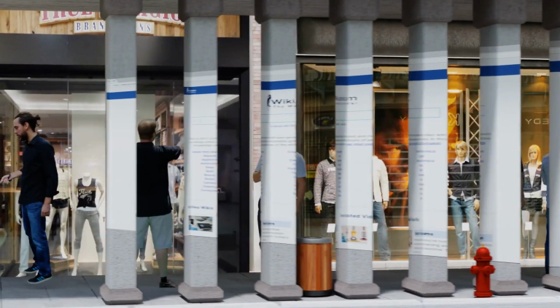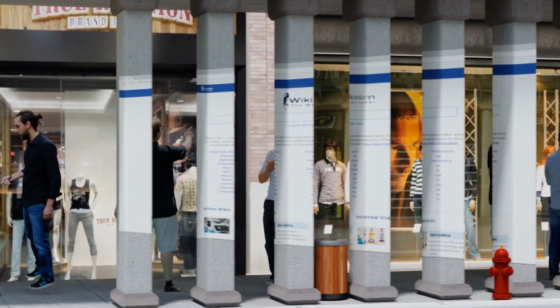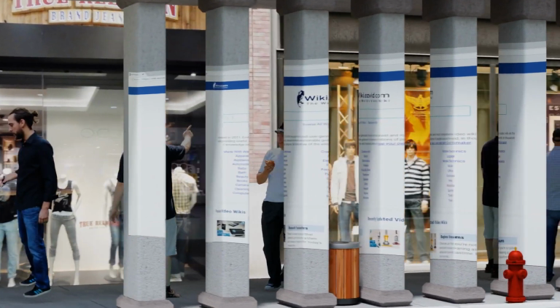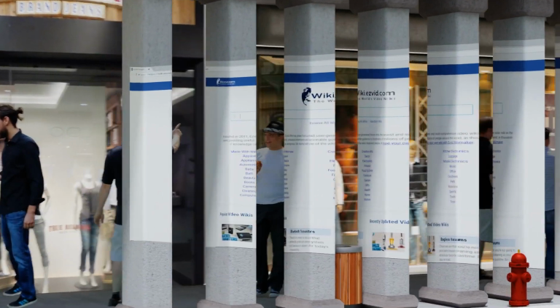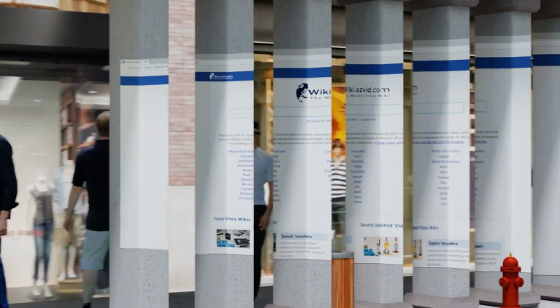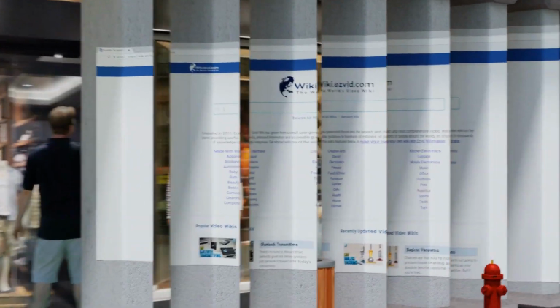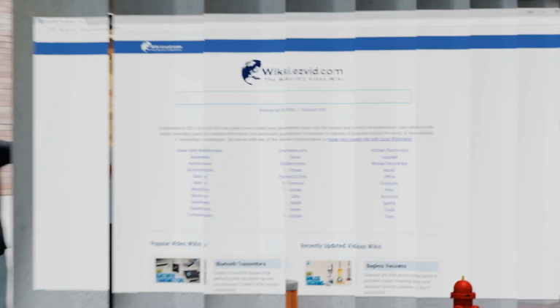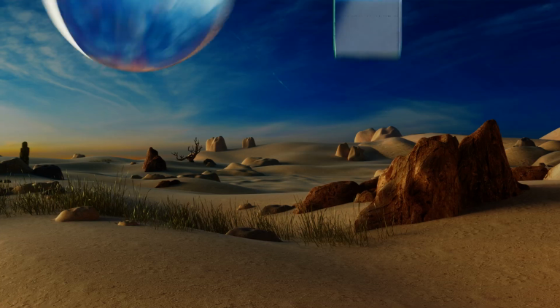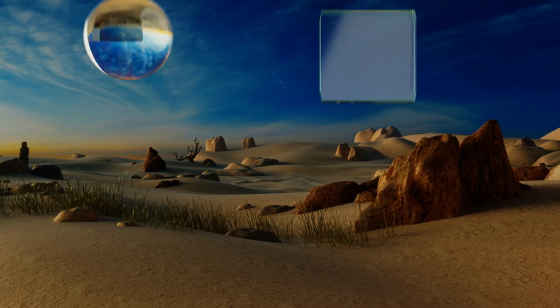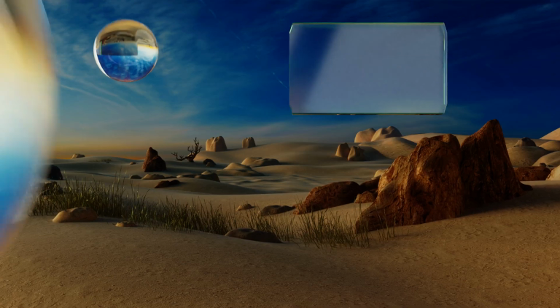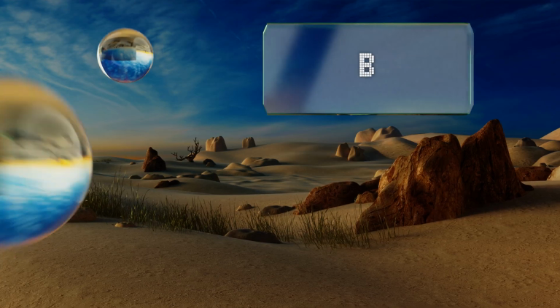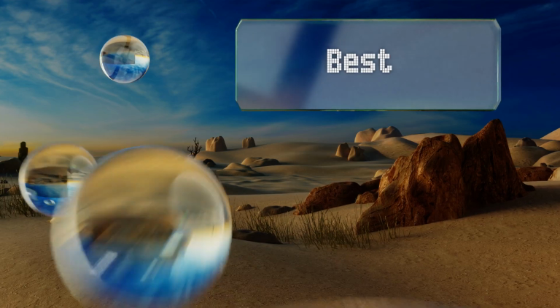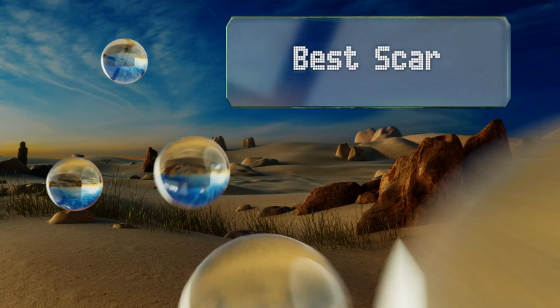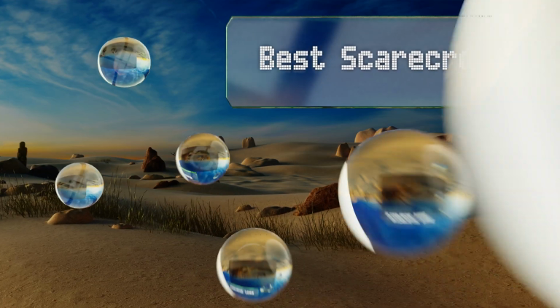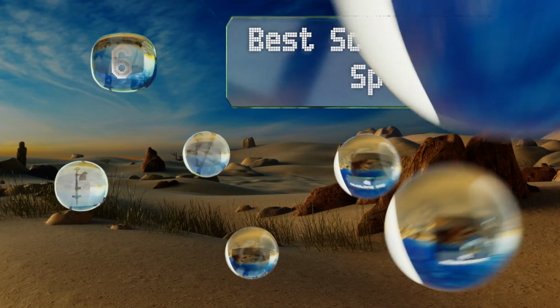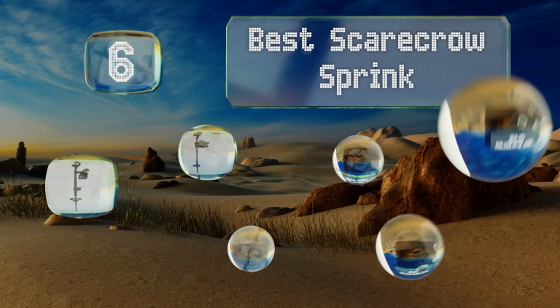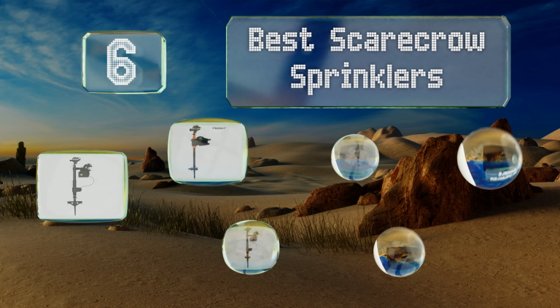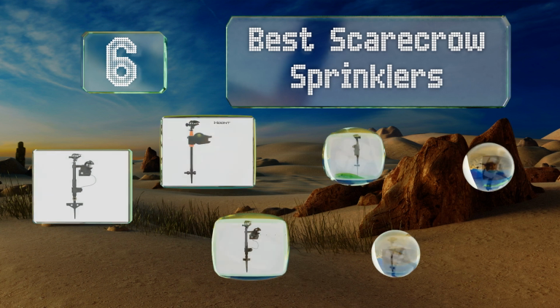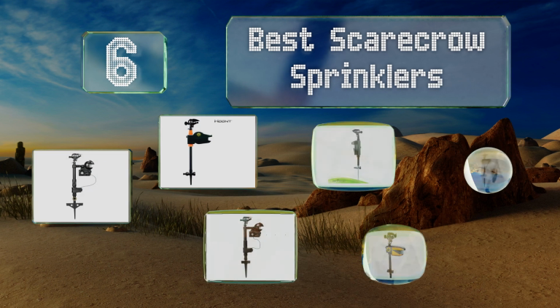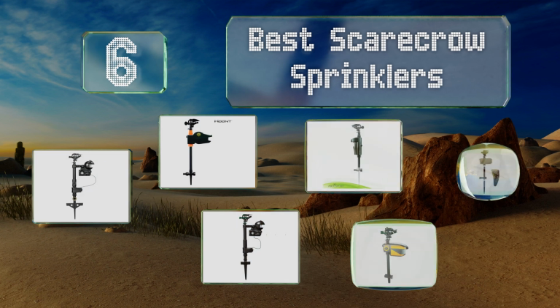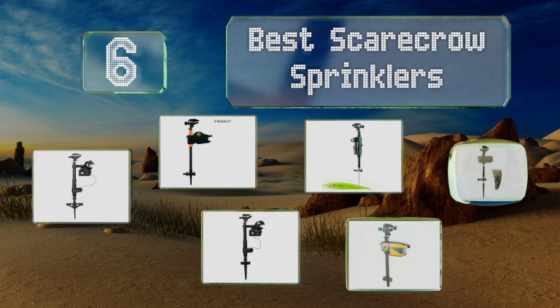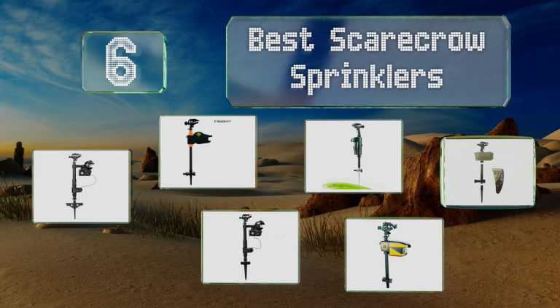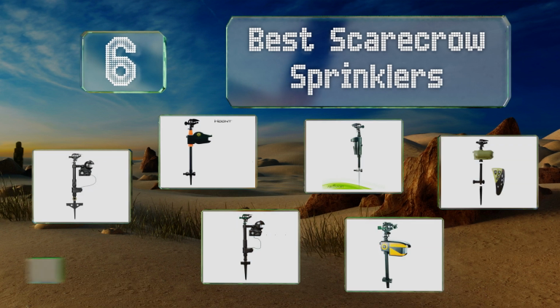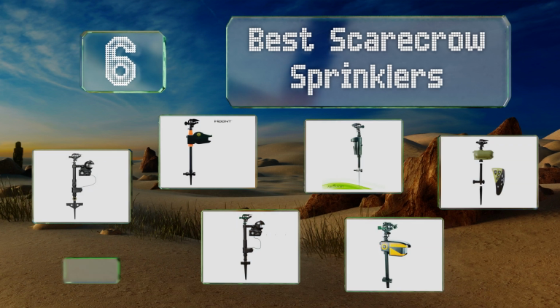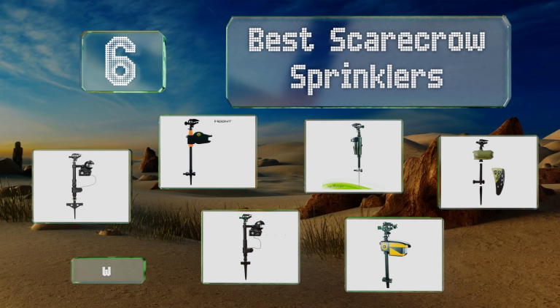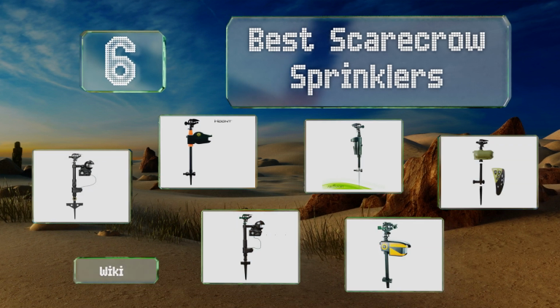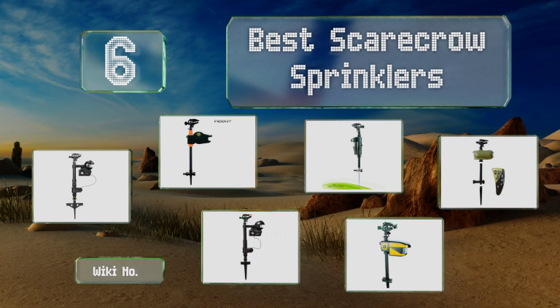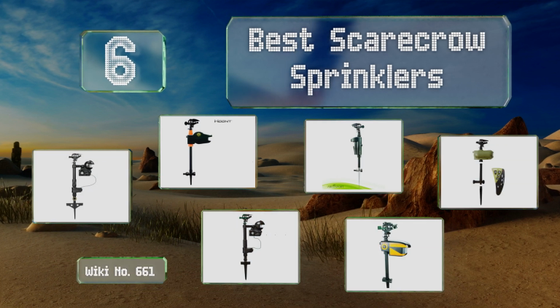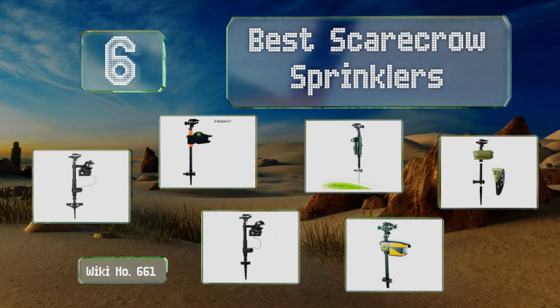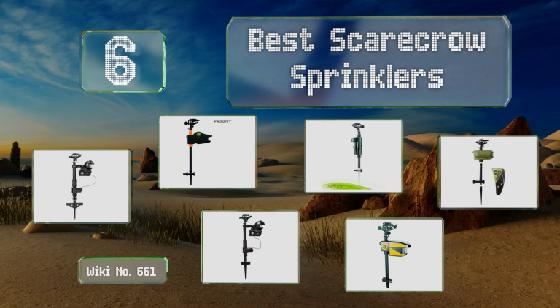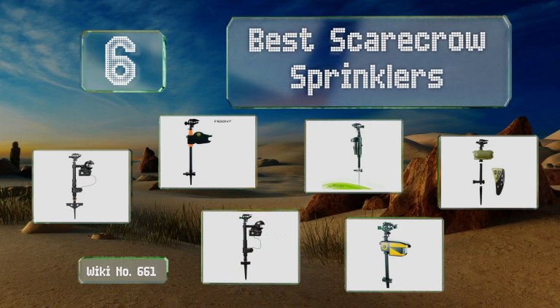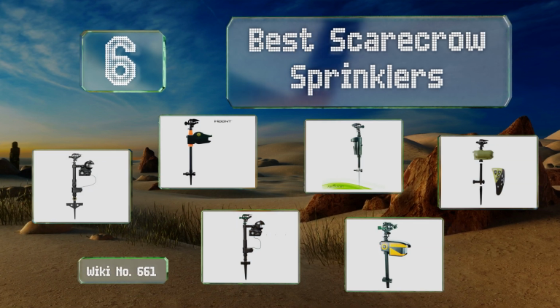EasyVid presents the six best scarecrow sprinklers. Let's get started with the list.